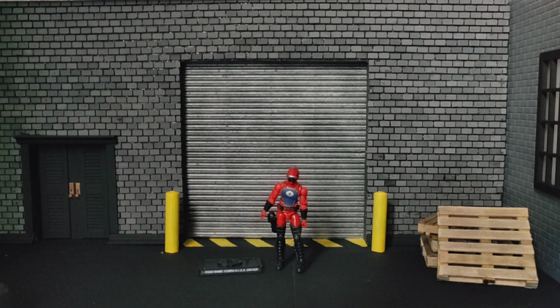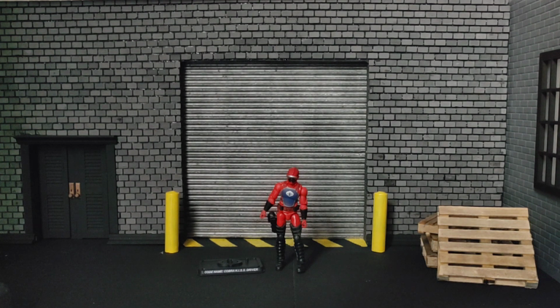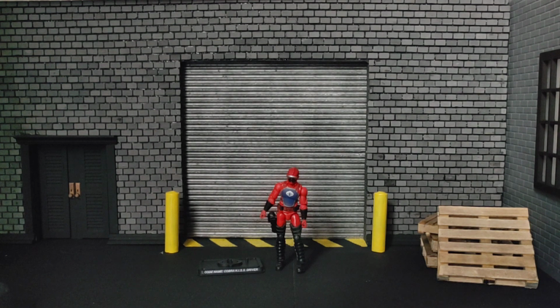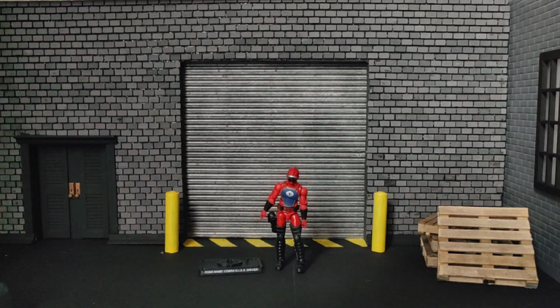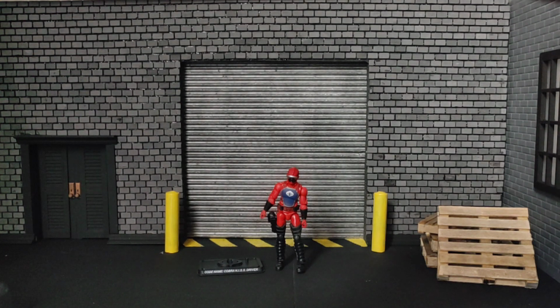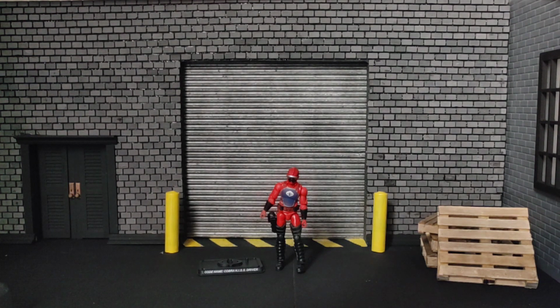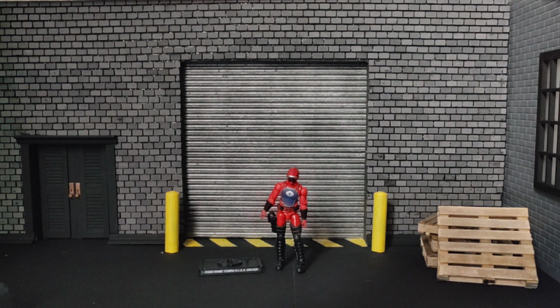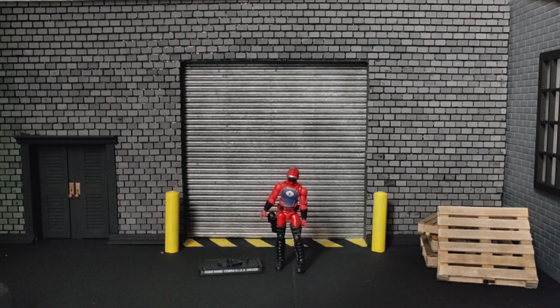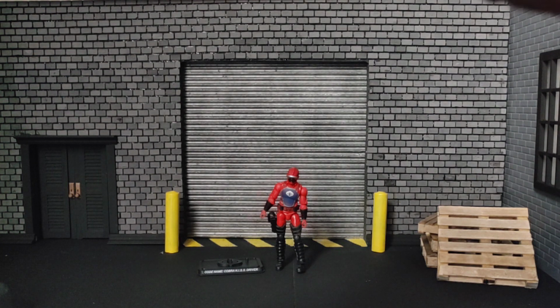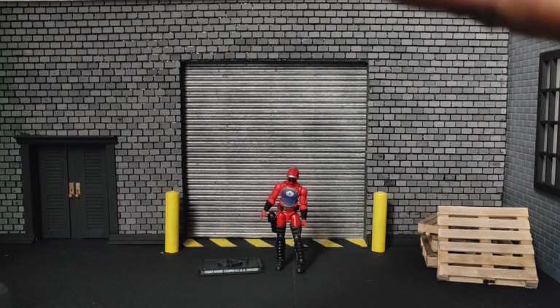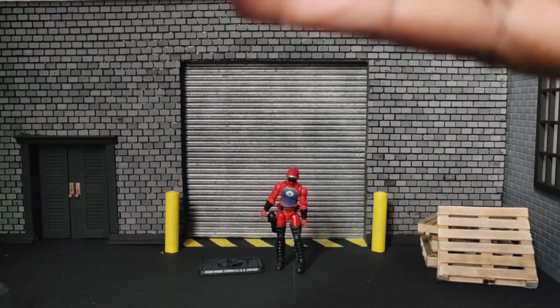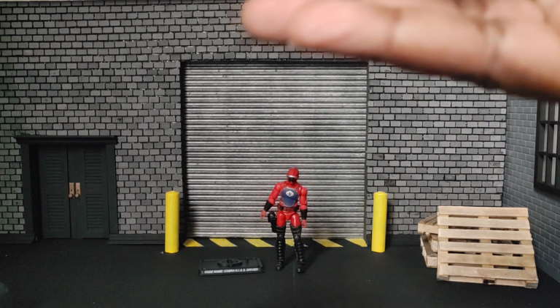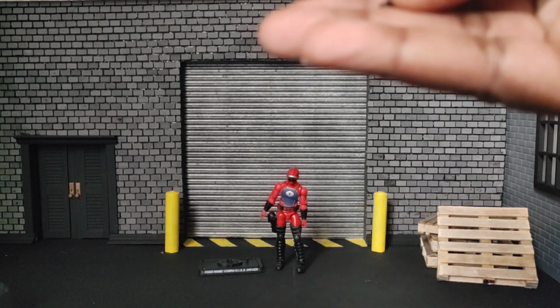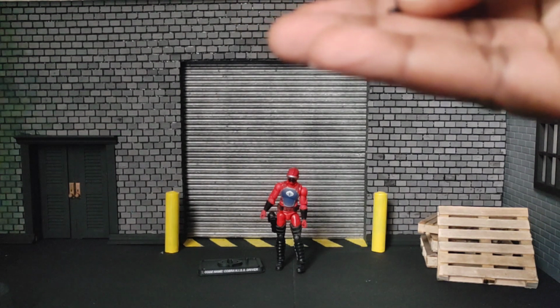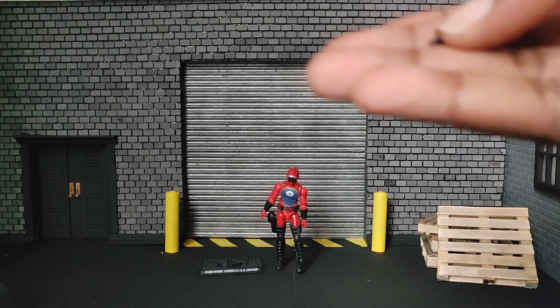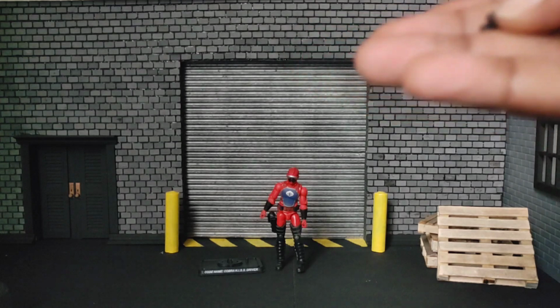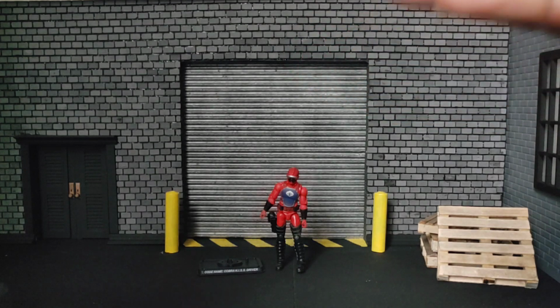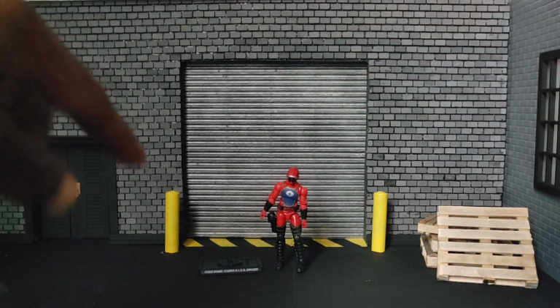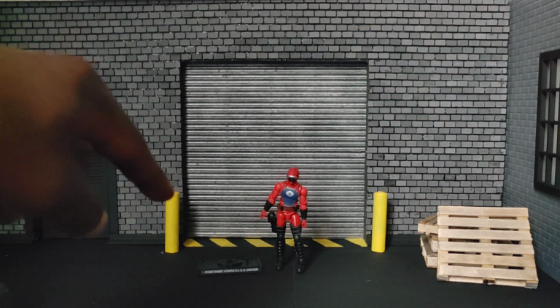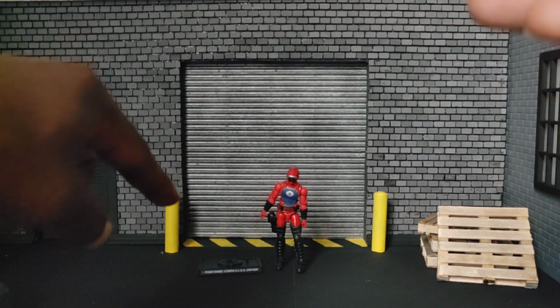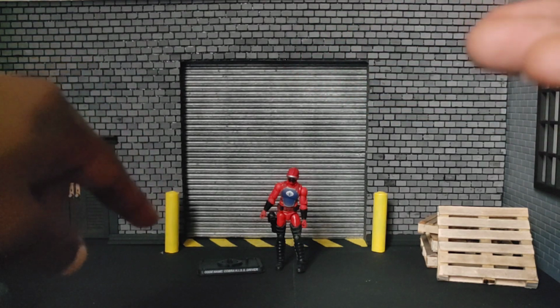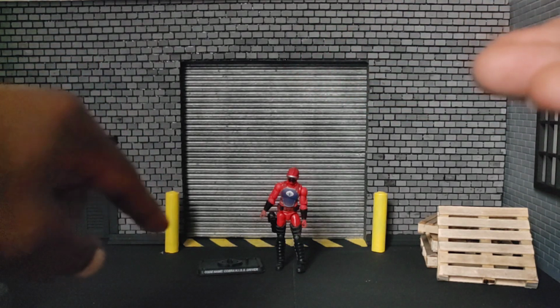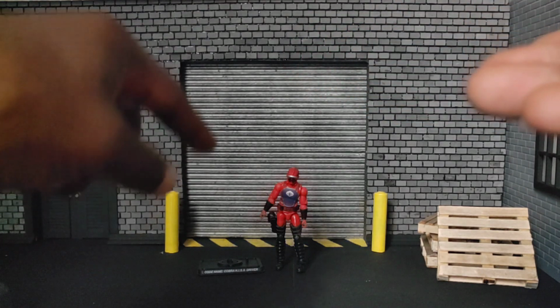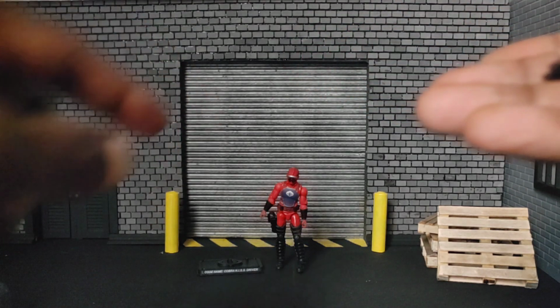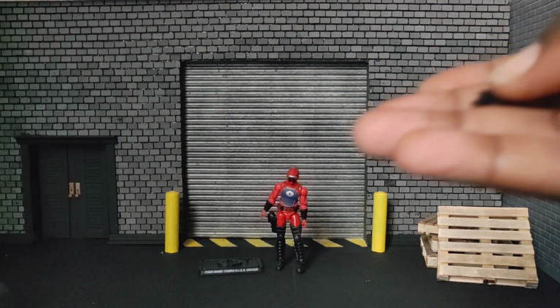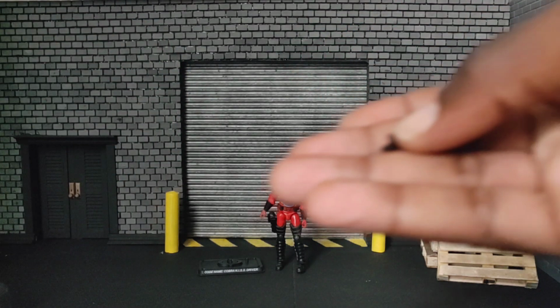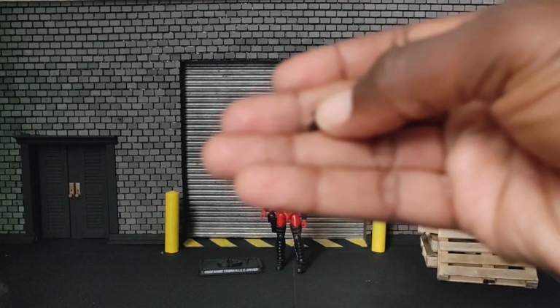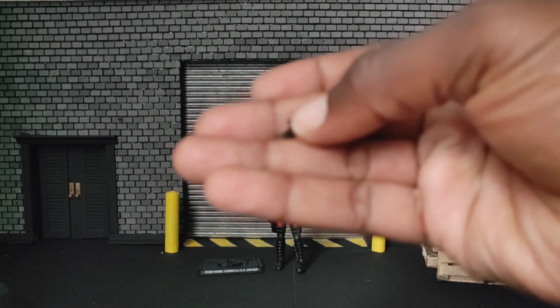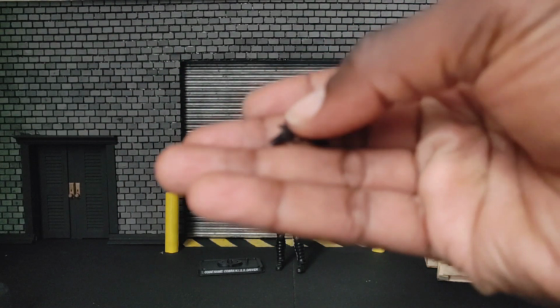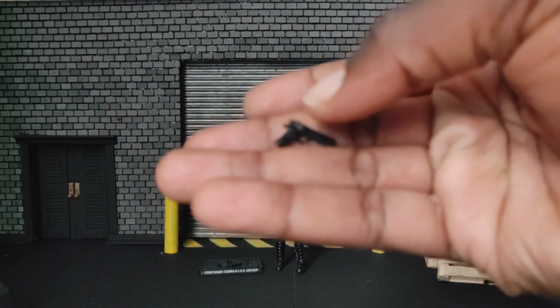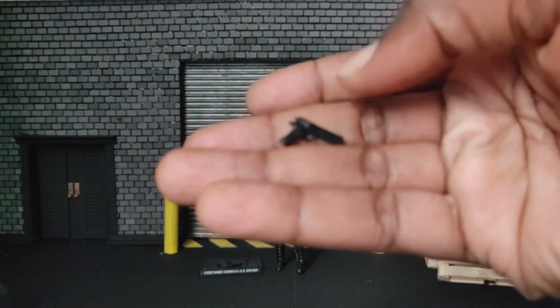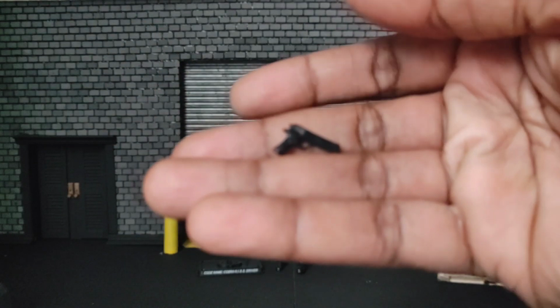He only comes packaged with that figure stand and he has a sidearm.